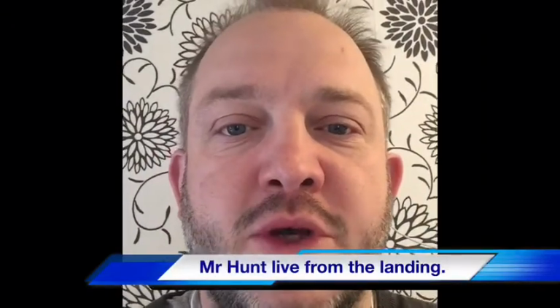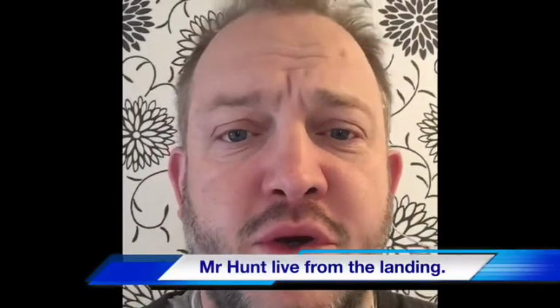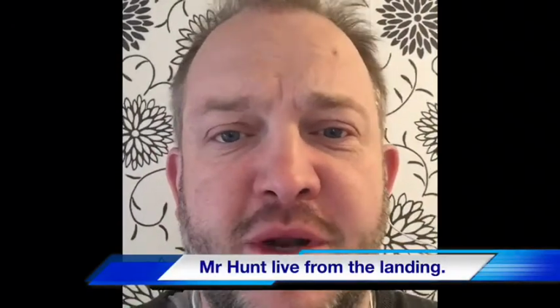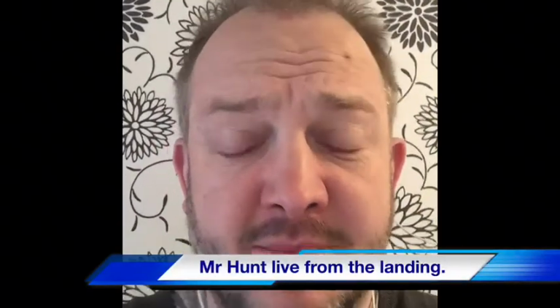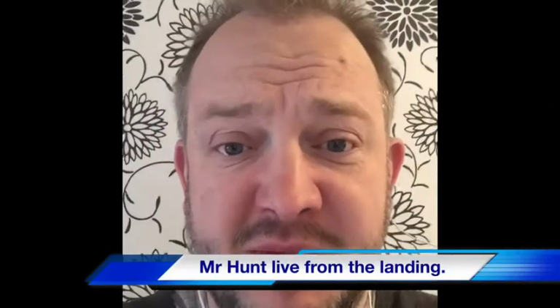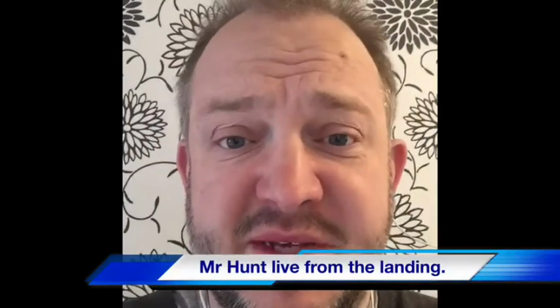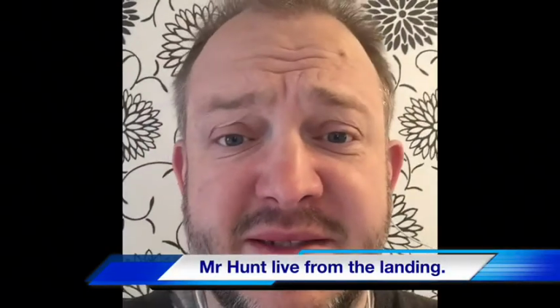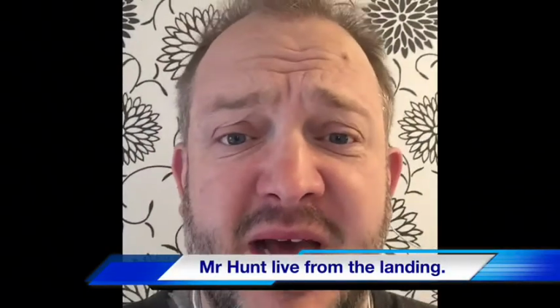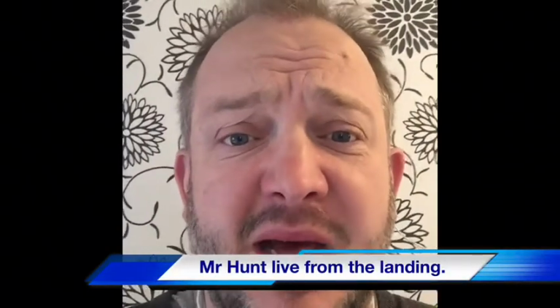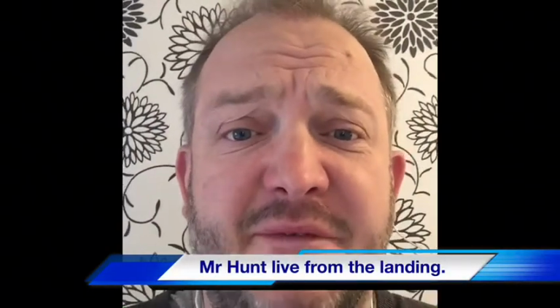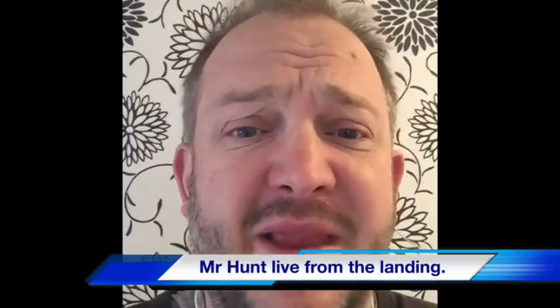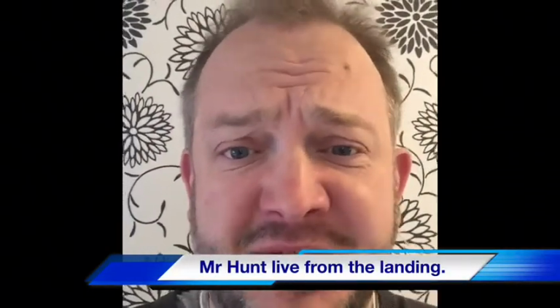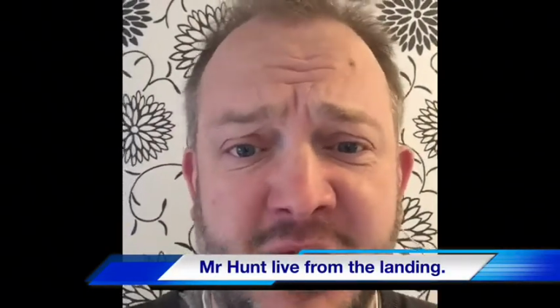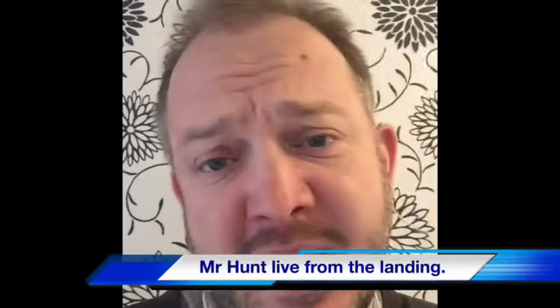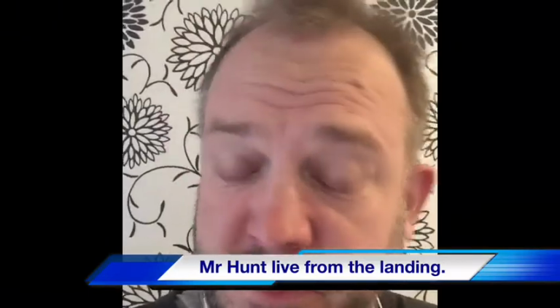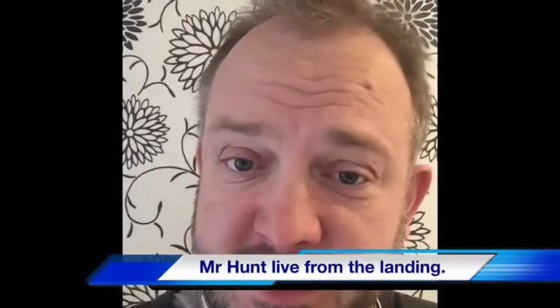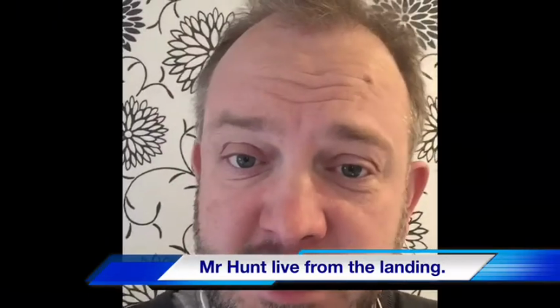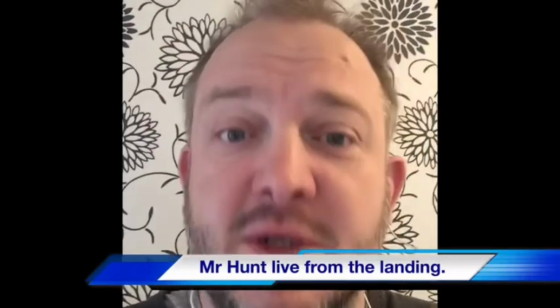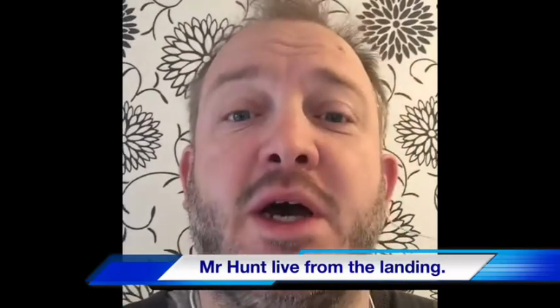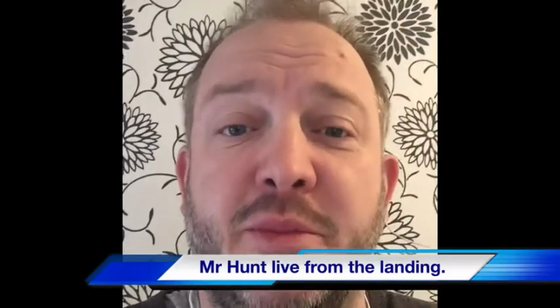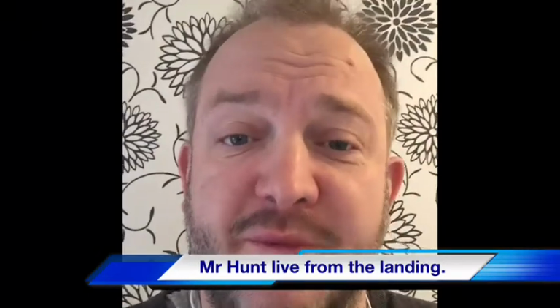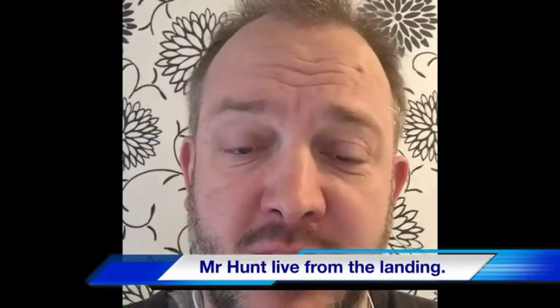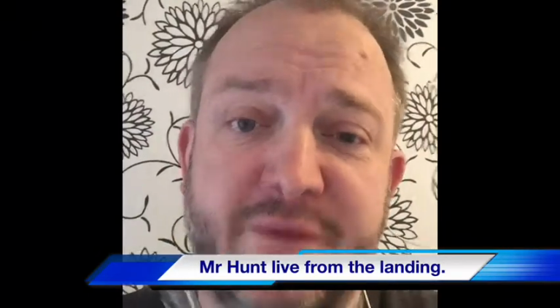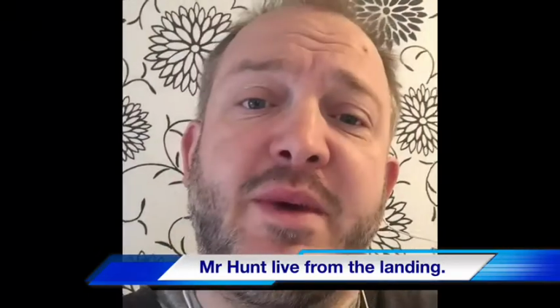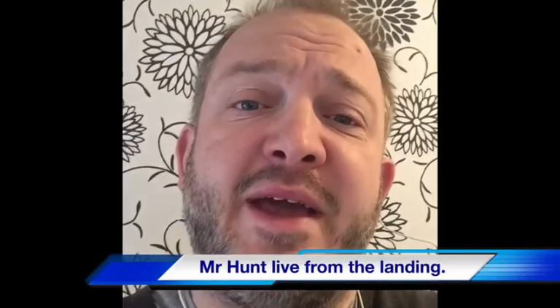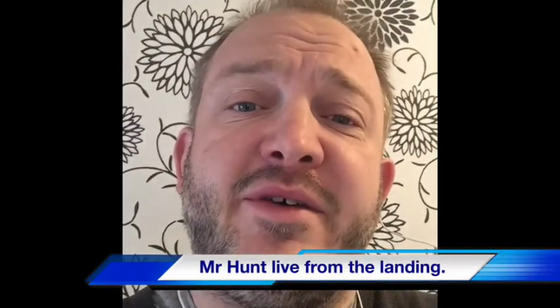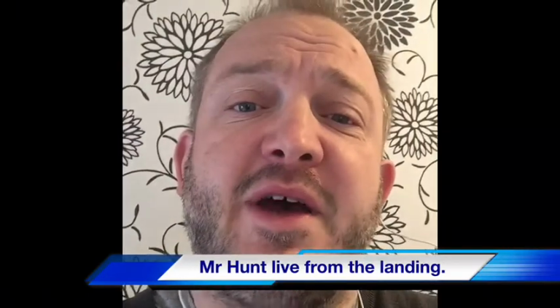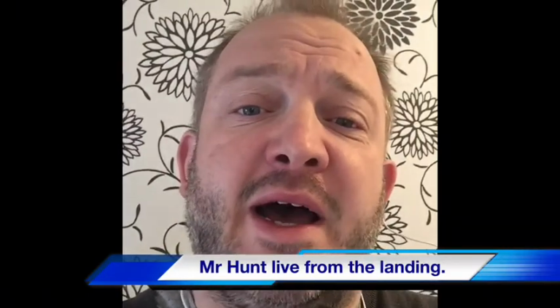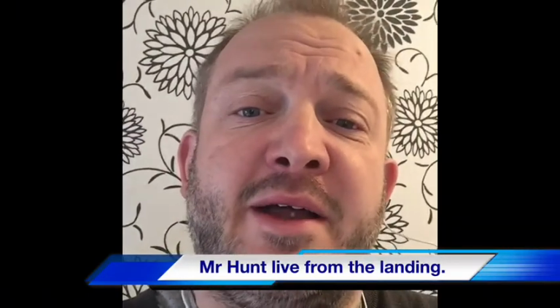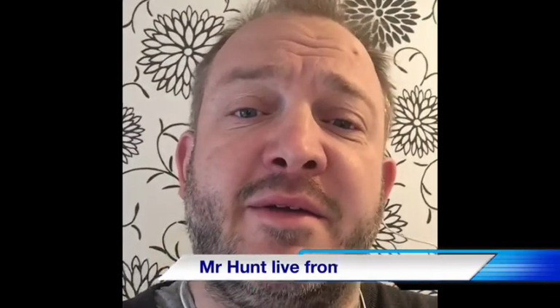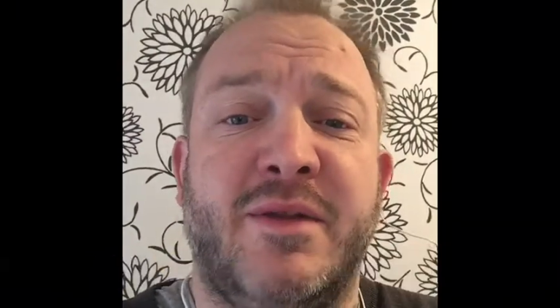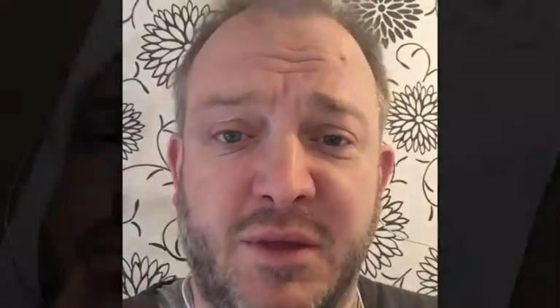Good morning, my name is Mr. Hunt and I am live from the landing of my house. I hope you had a wonderful weekend and thank you.